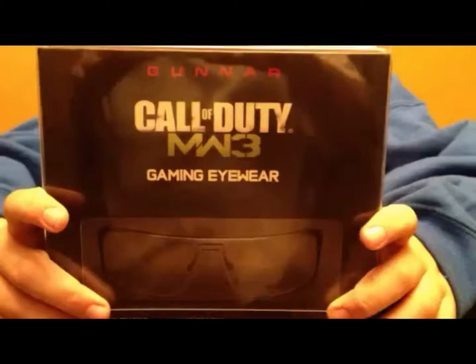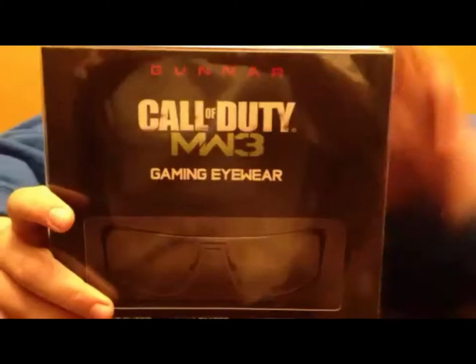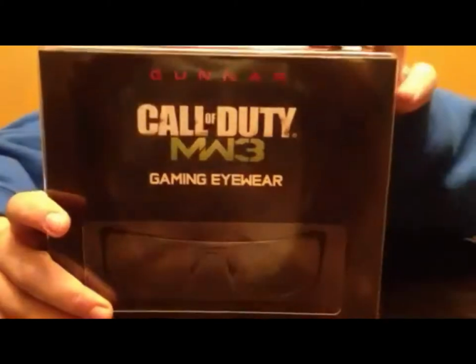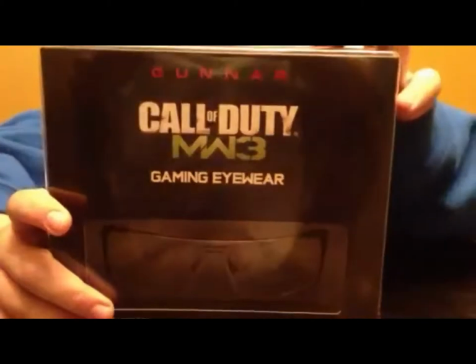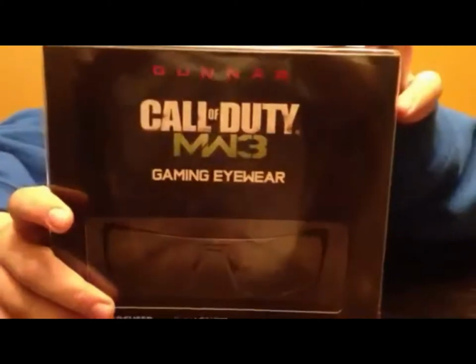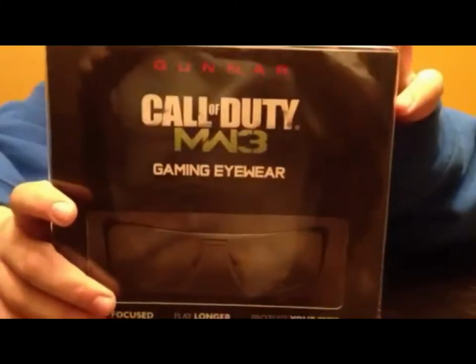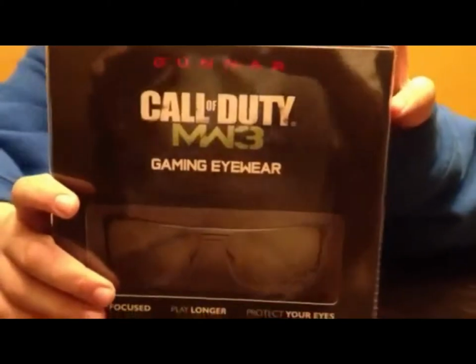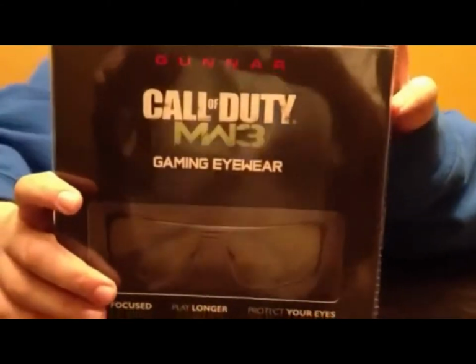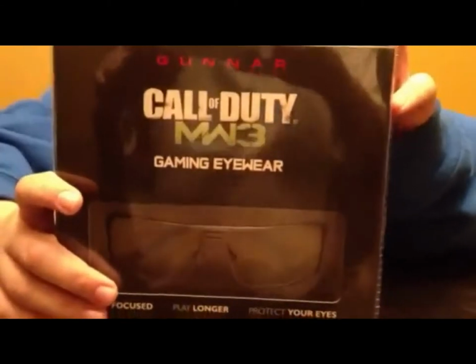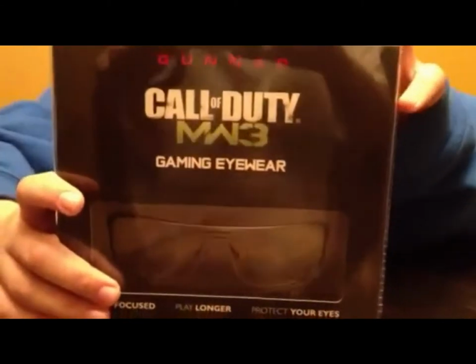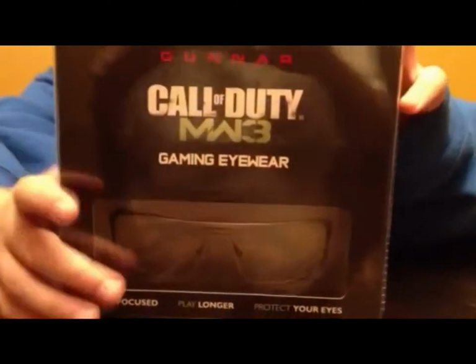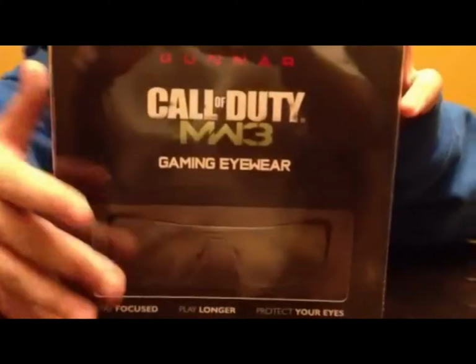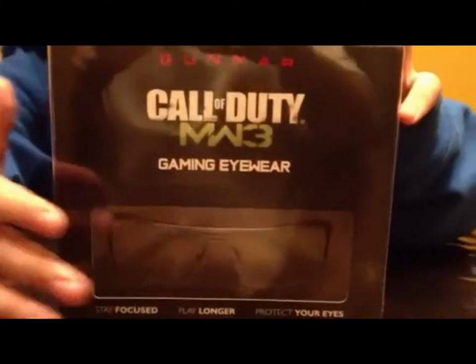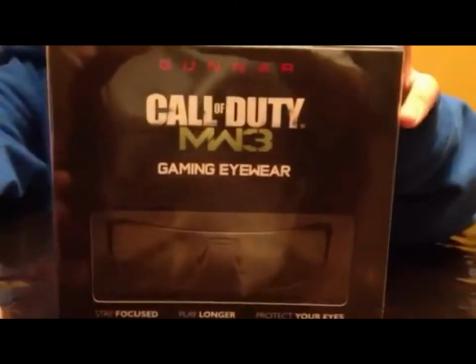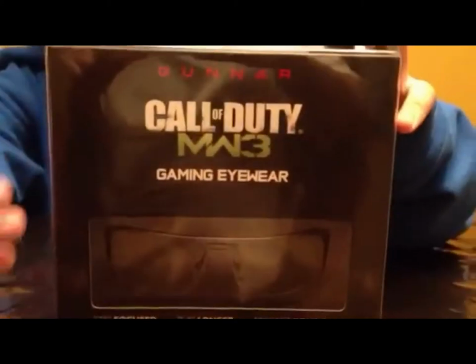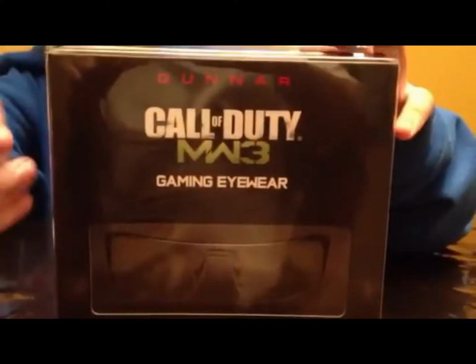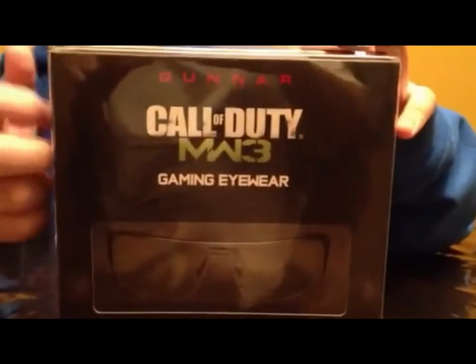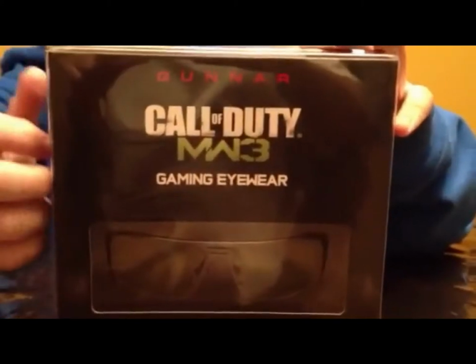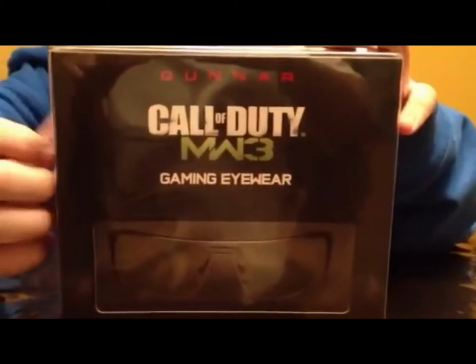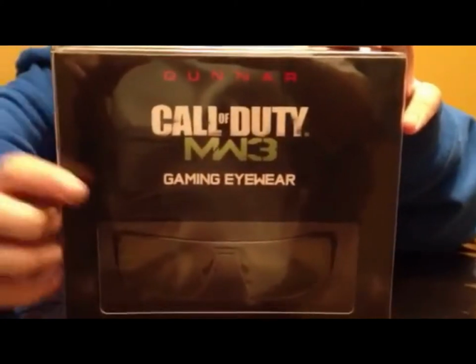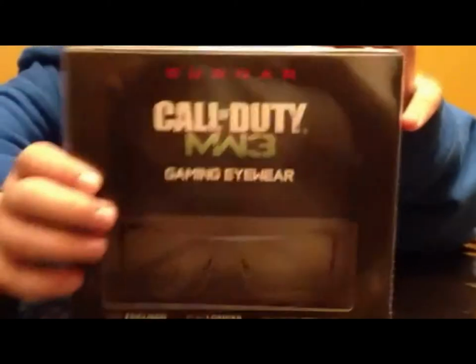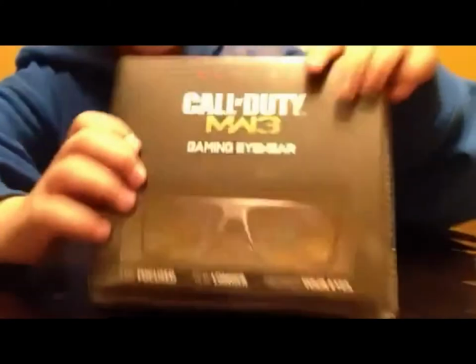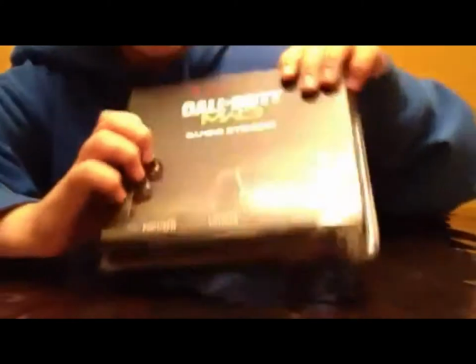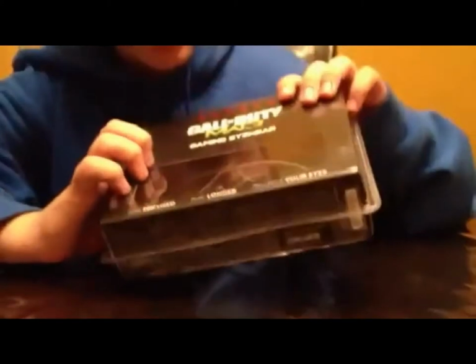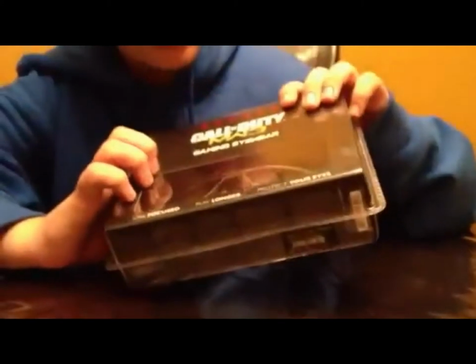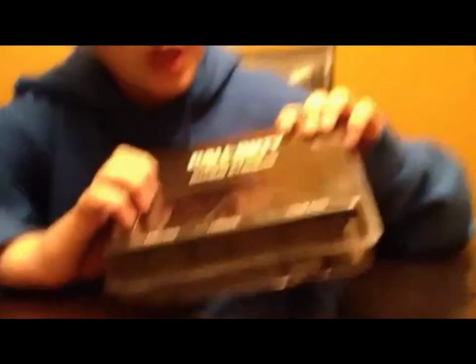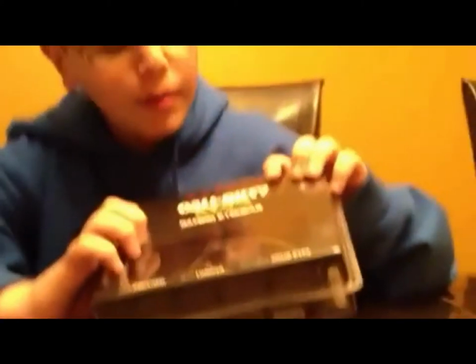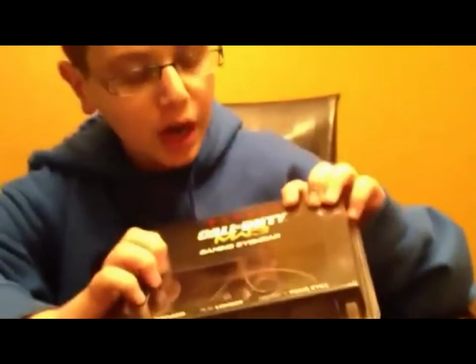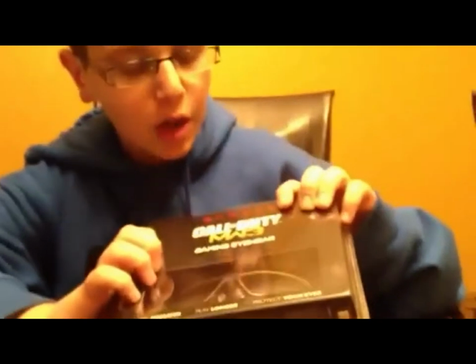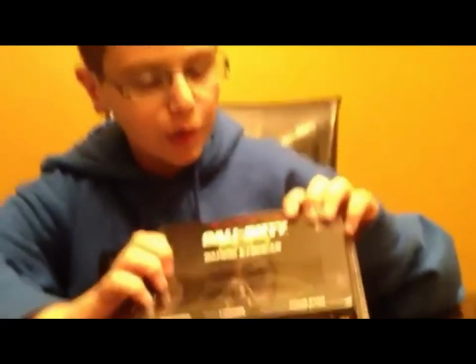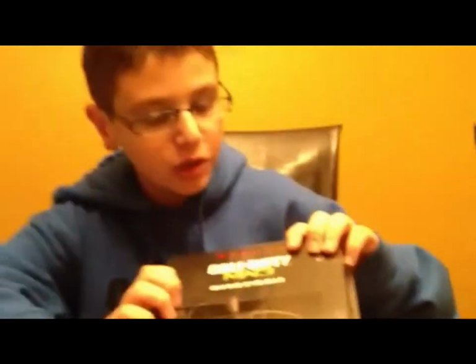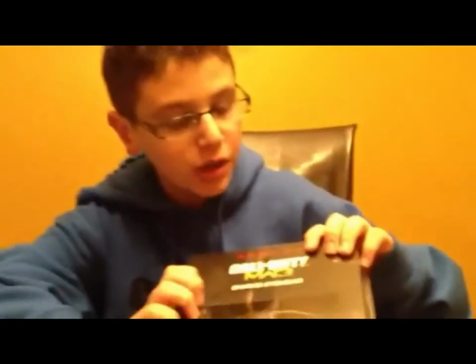Hey guys, what's up? I've got the Call of Duty Modern Warfare 3 Gaming Eyewear today.